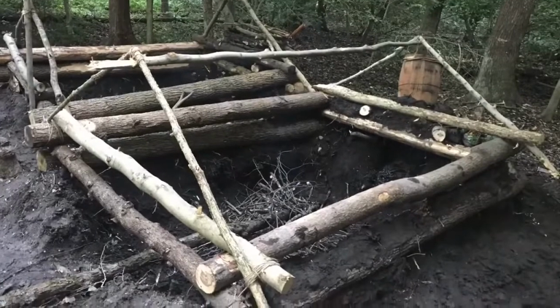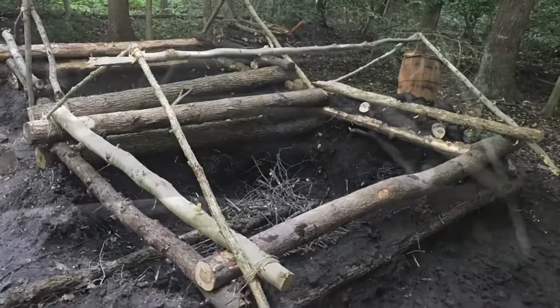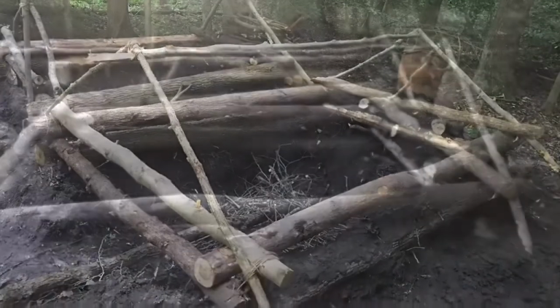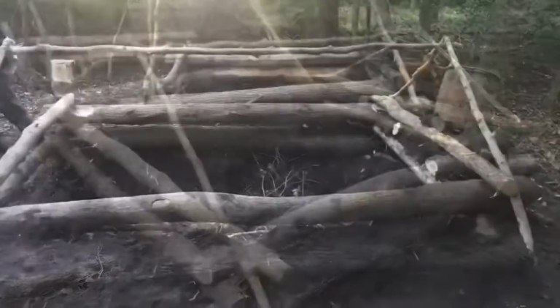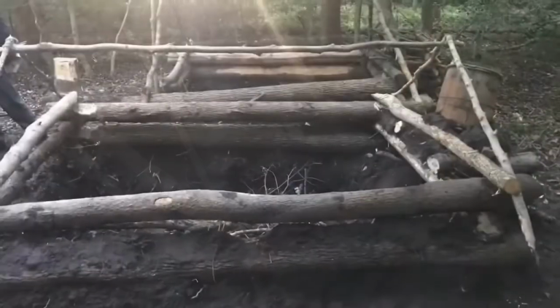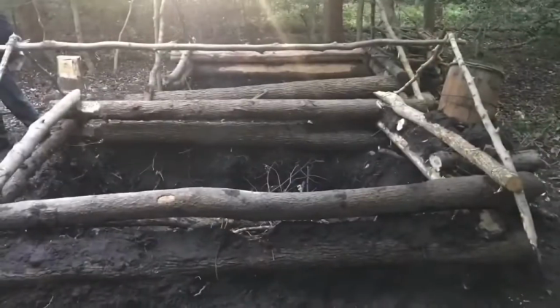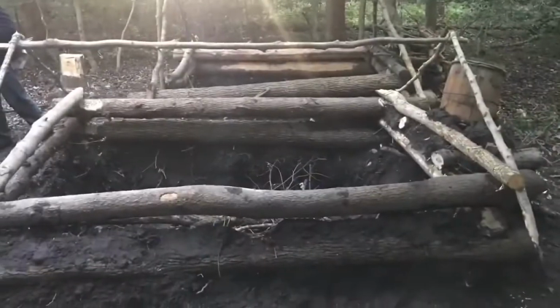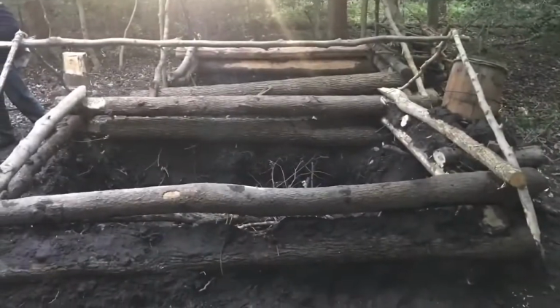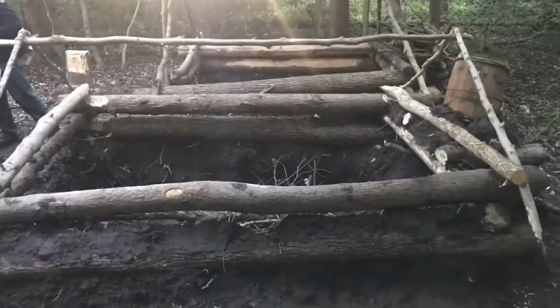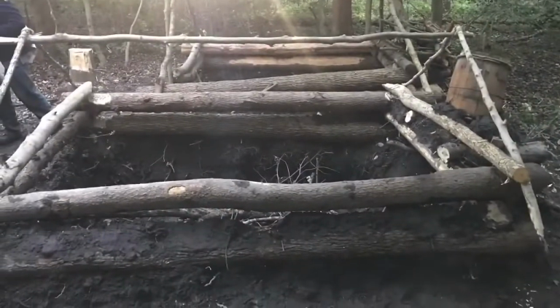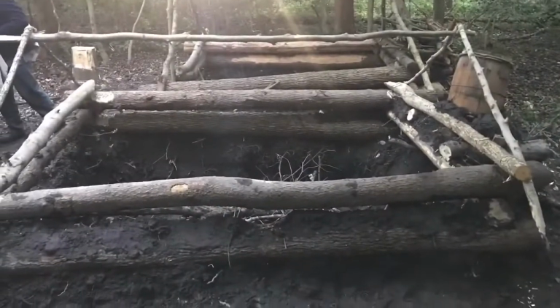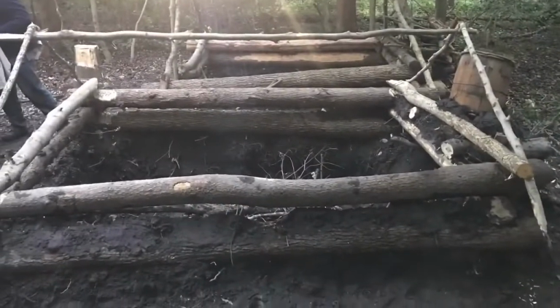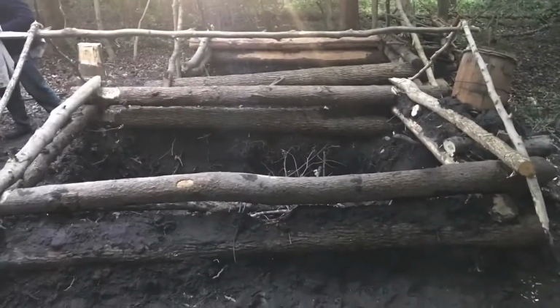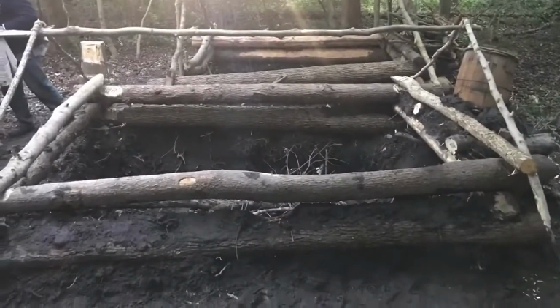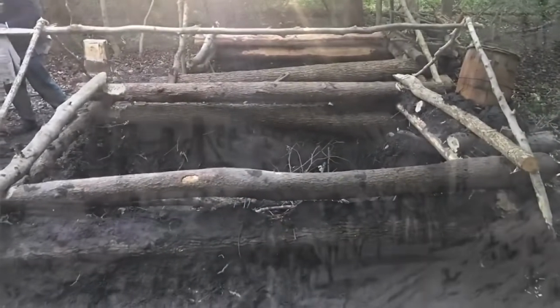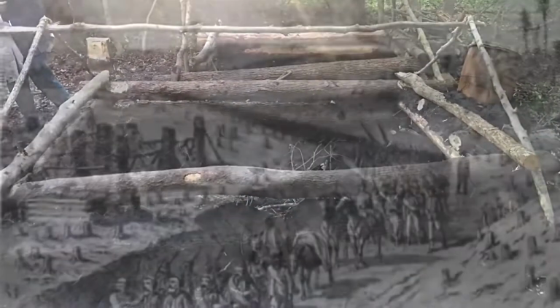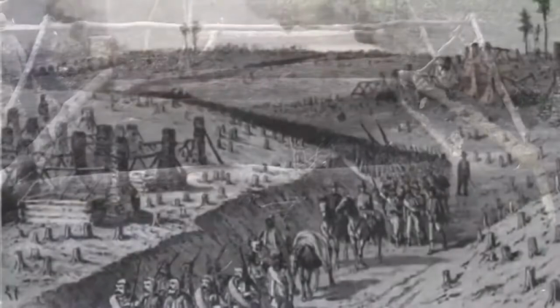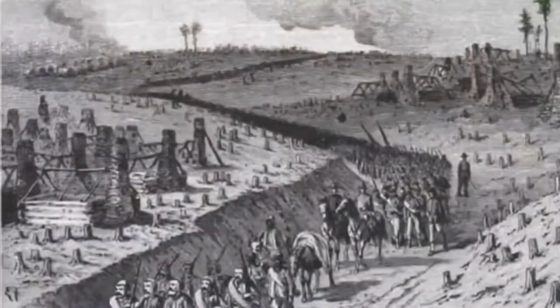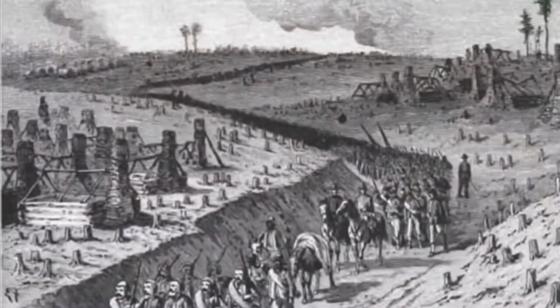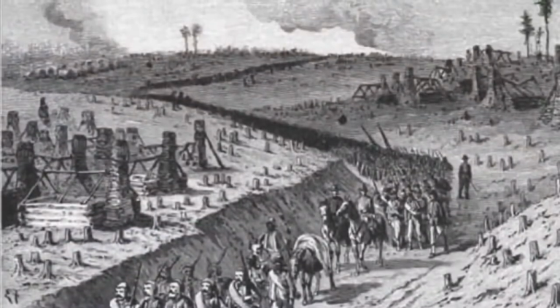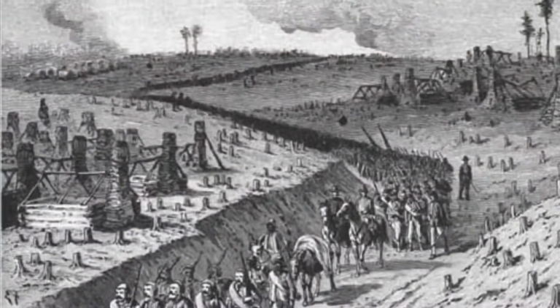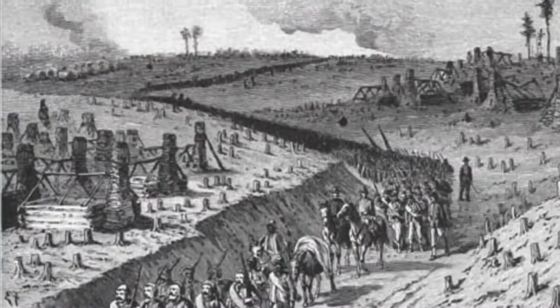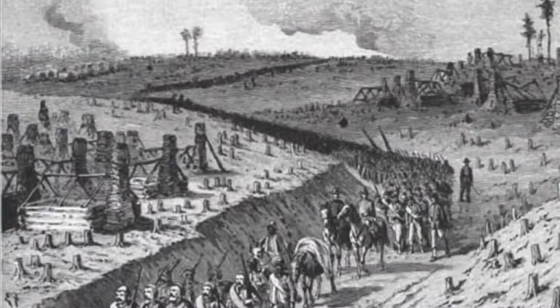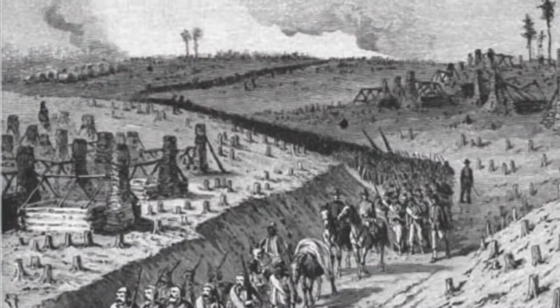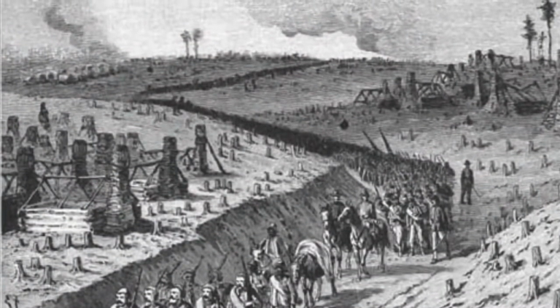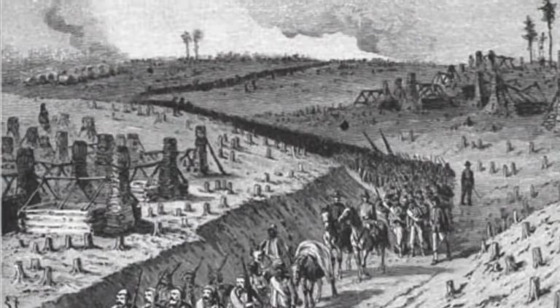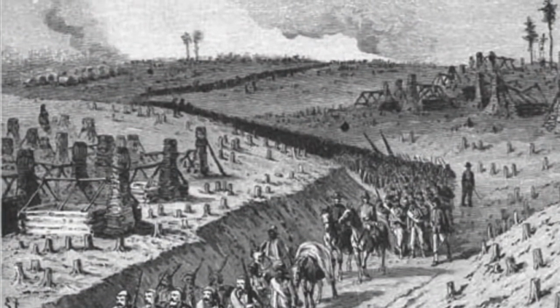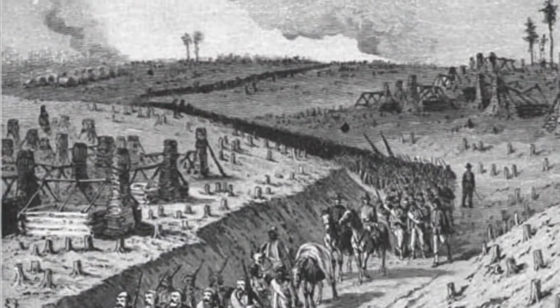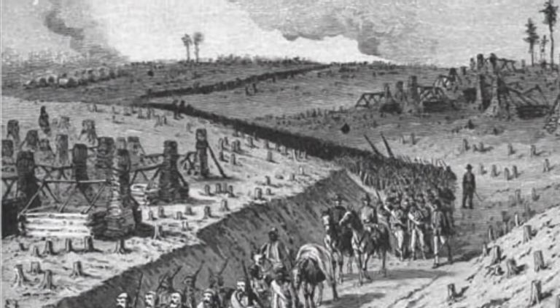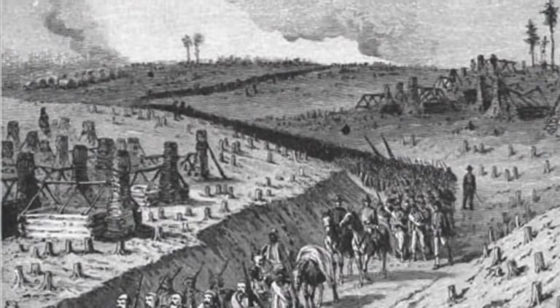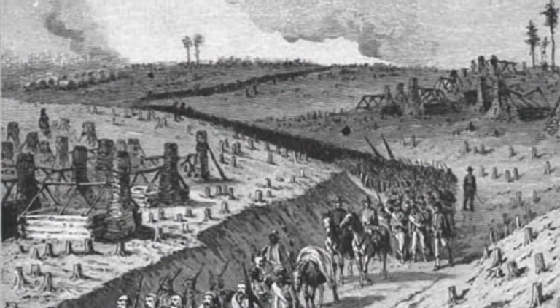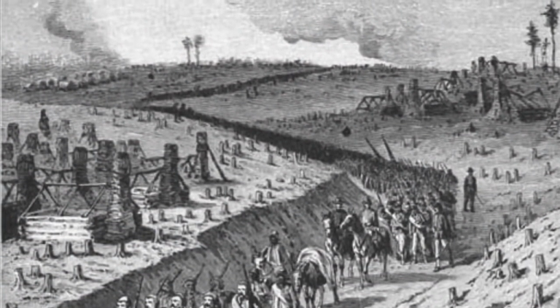However, inevitably, when active campaigning began in the spring, these rustic homes would be left behind.